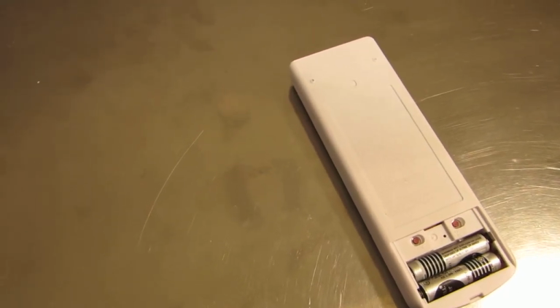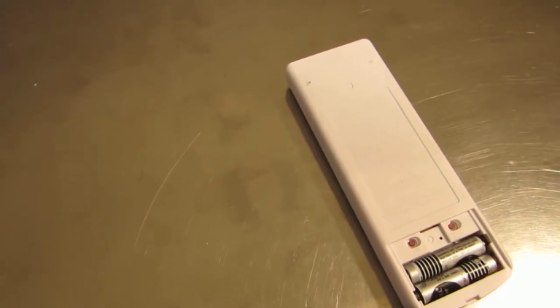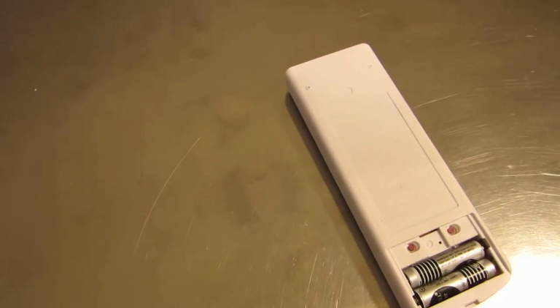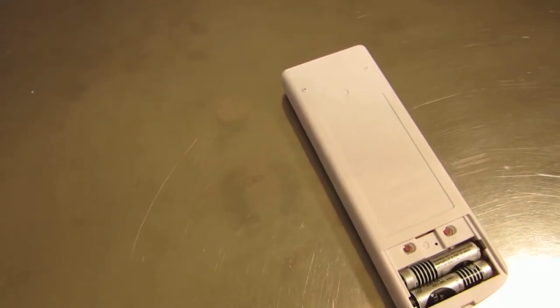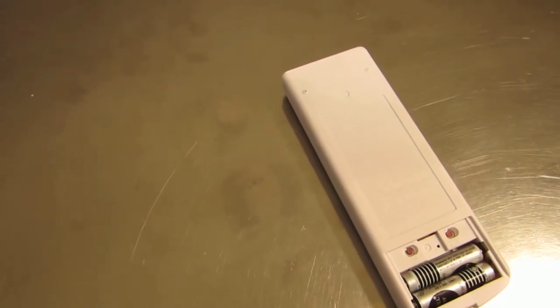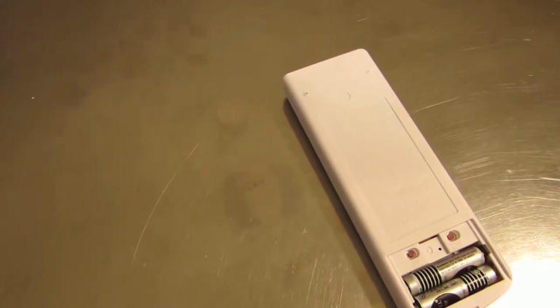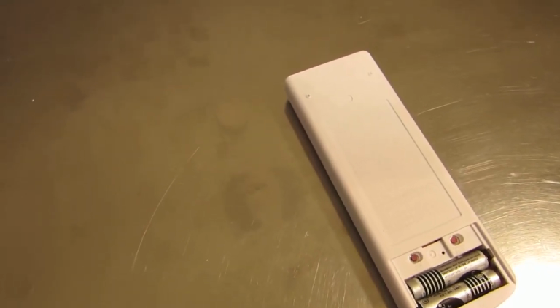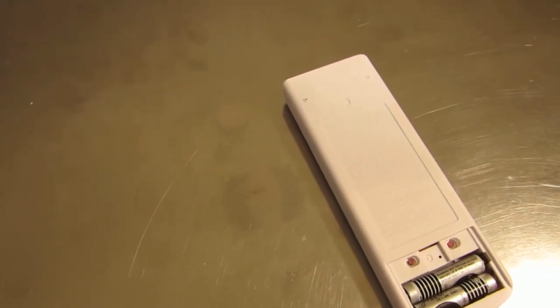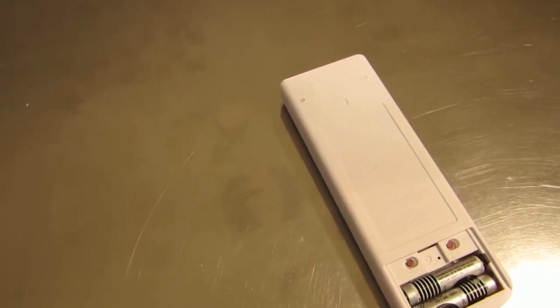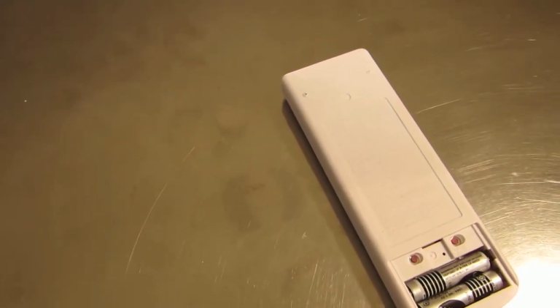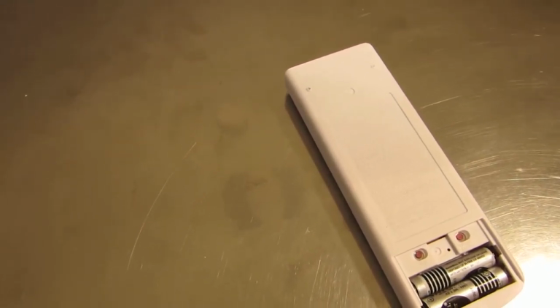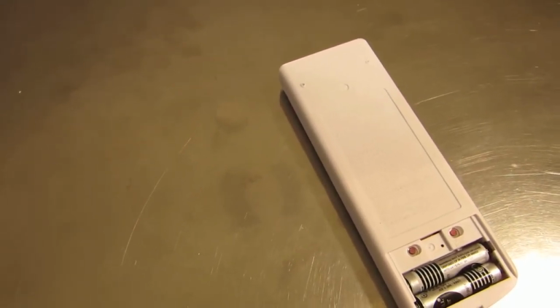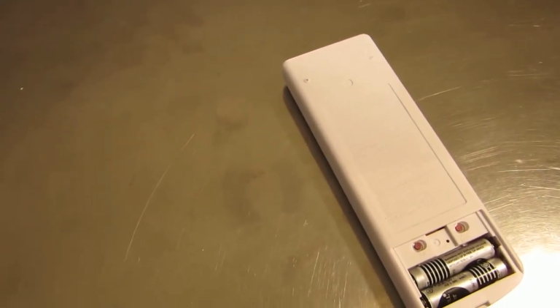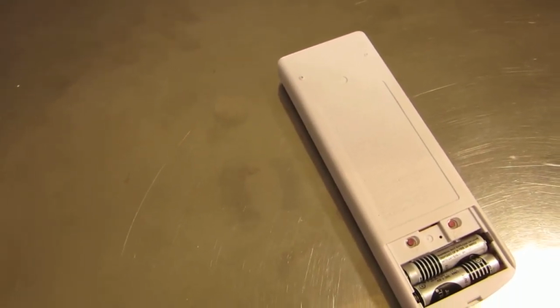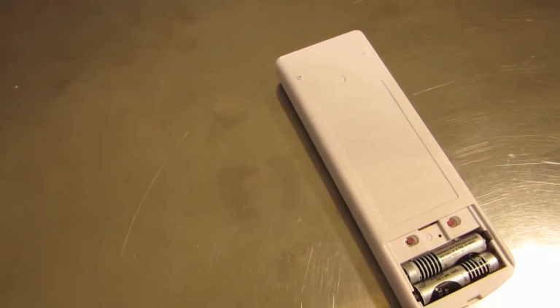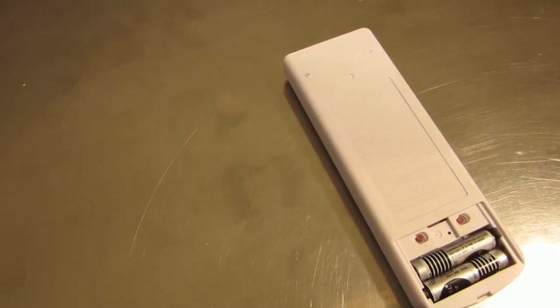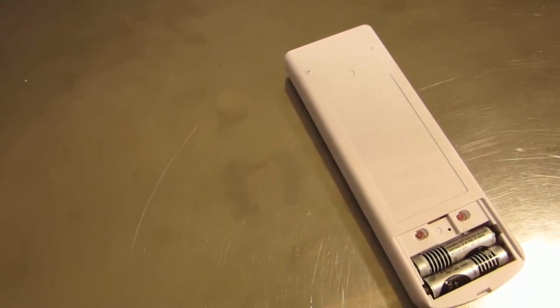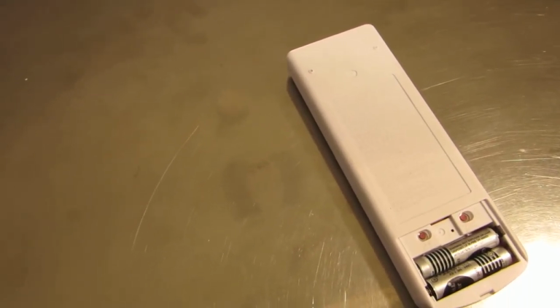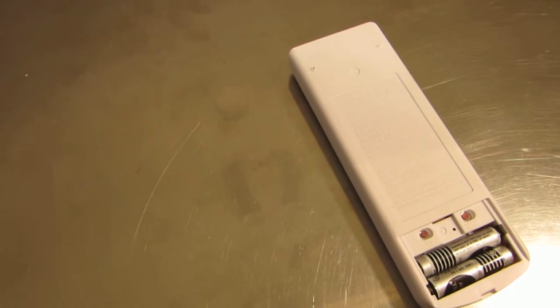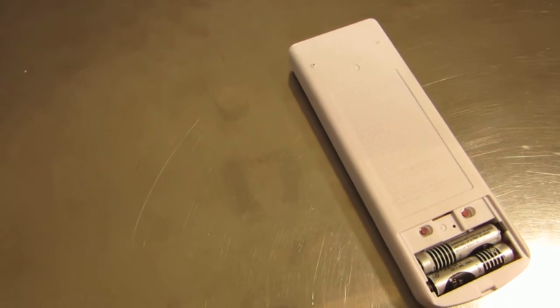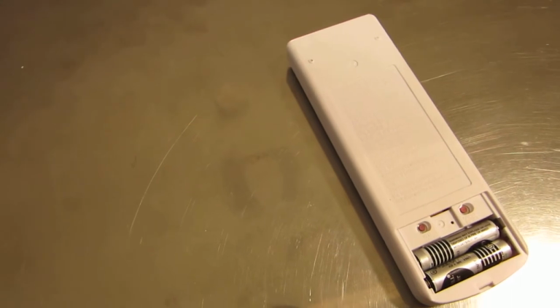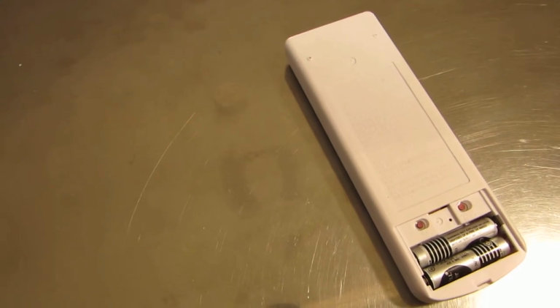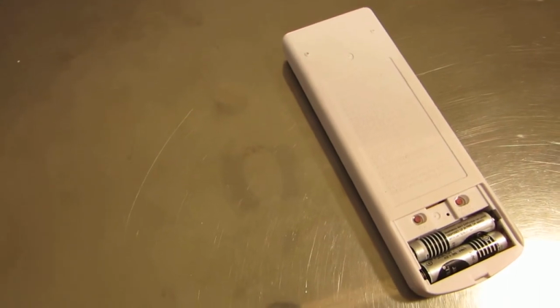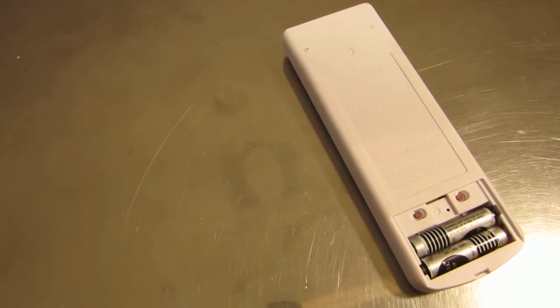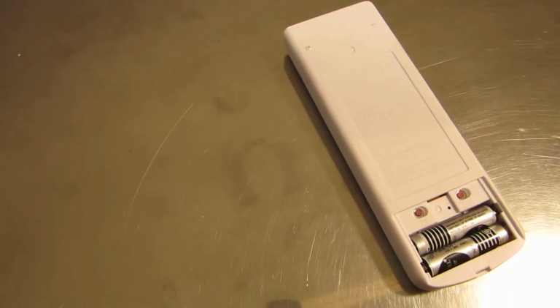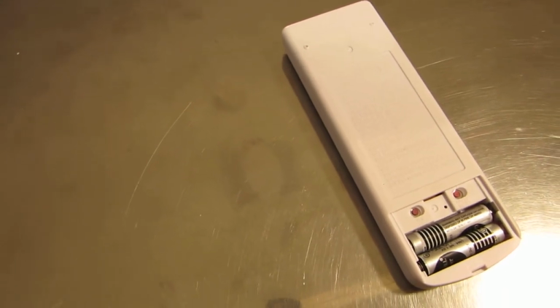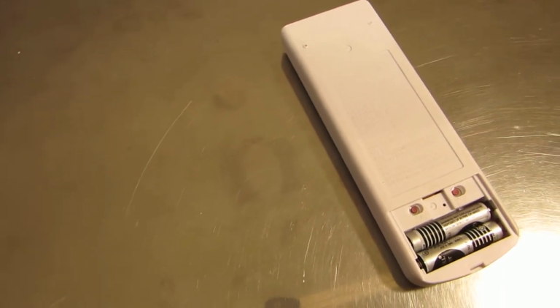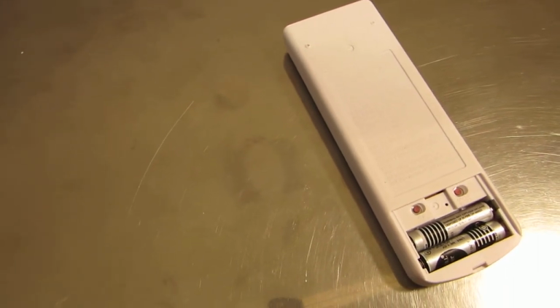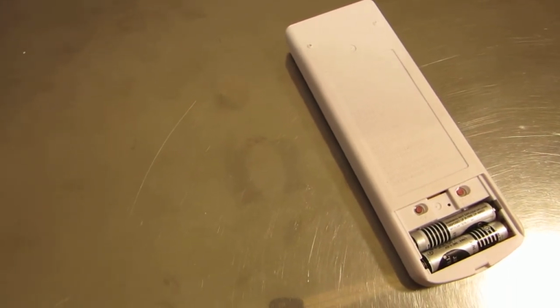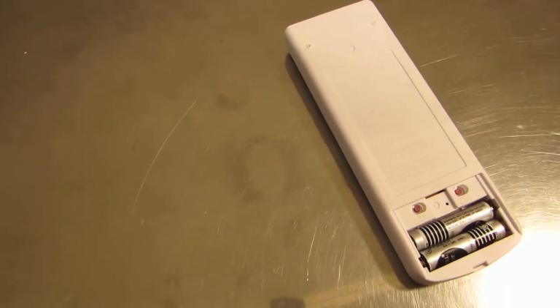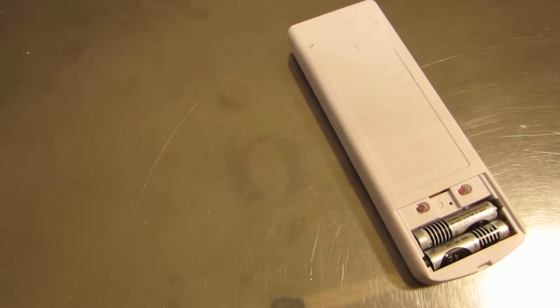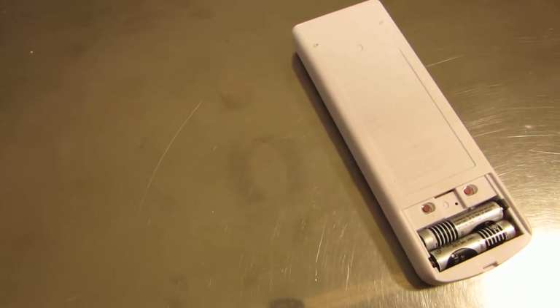Hi, I'm Alan with CaribouAC.com. Today we'll go over how to use the remote for the 13C do-it-yourself system.